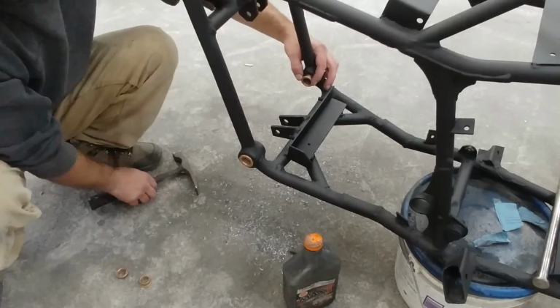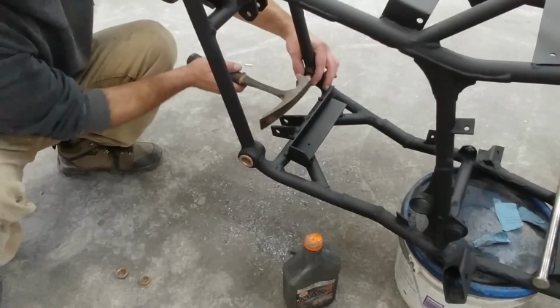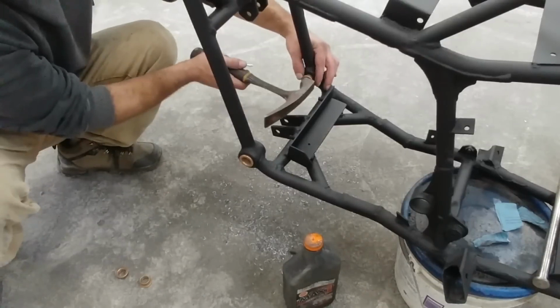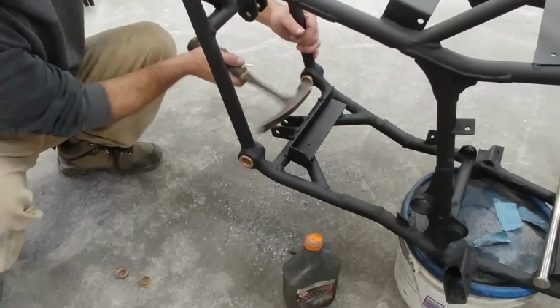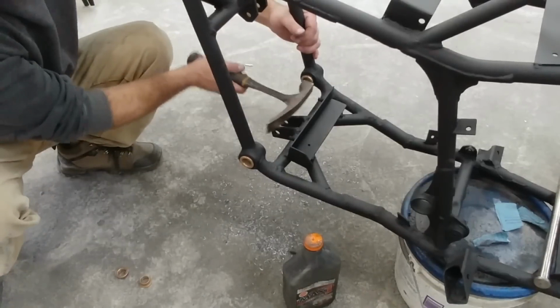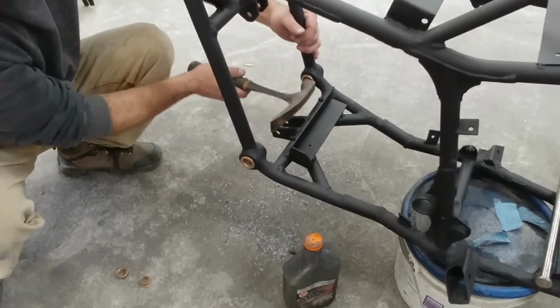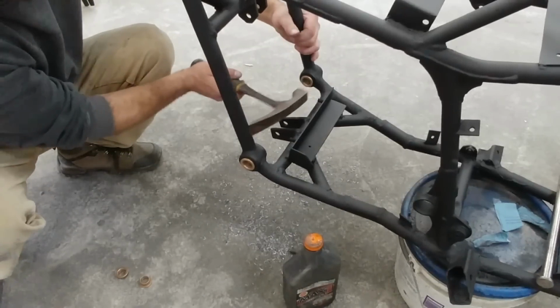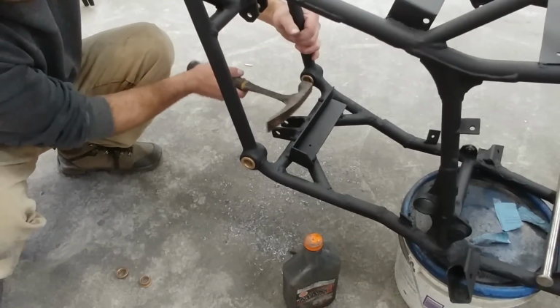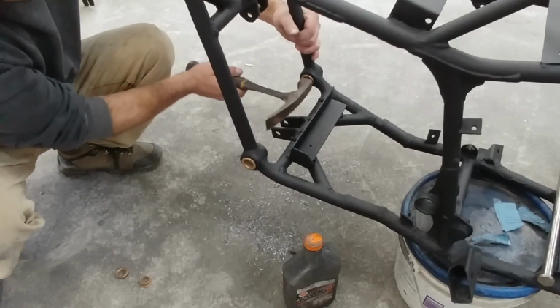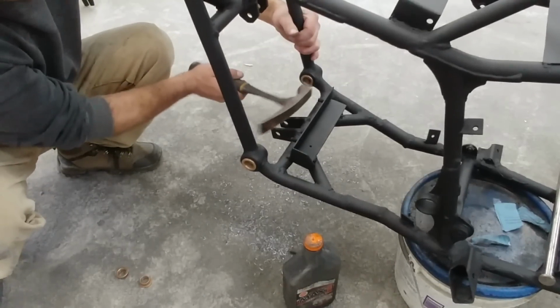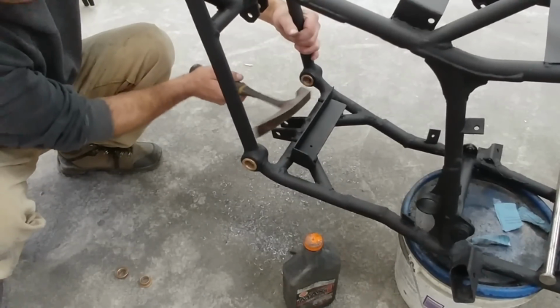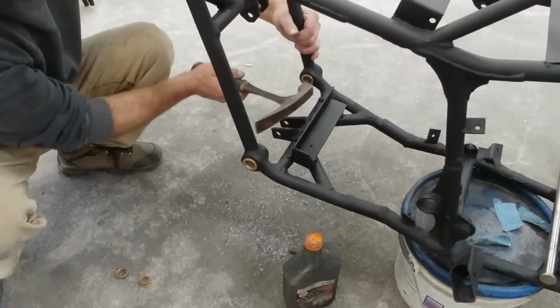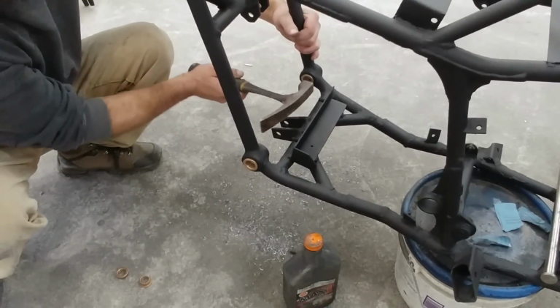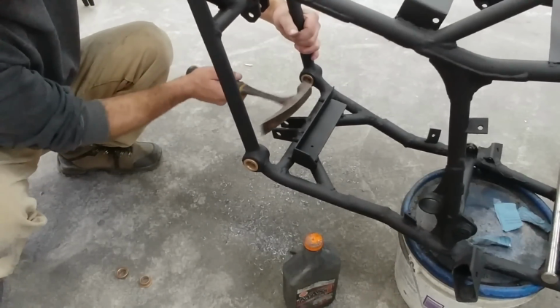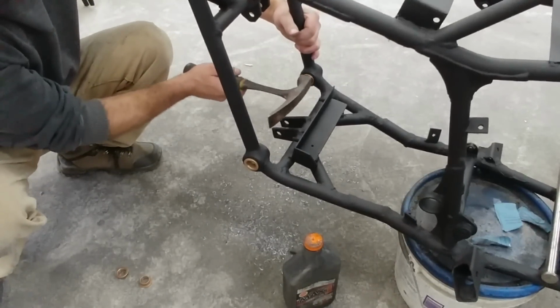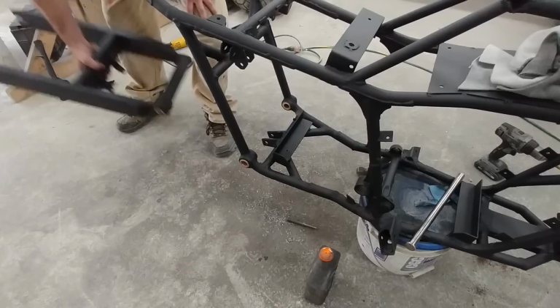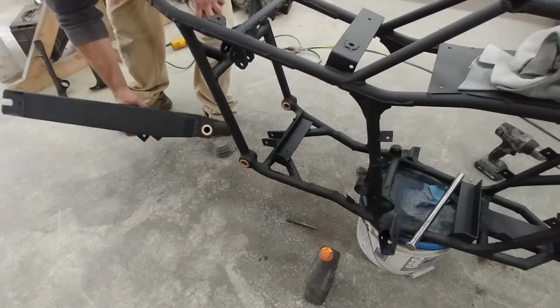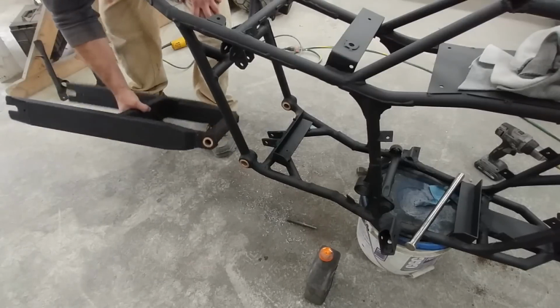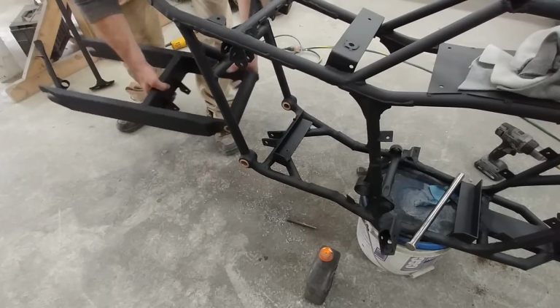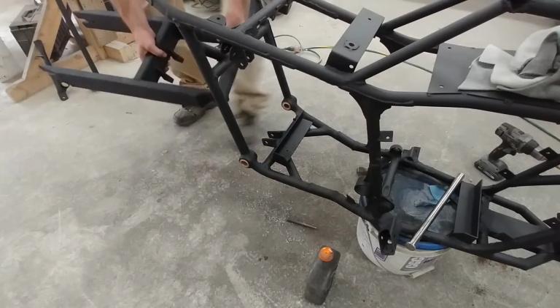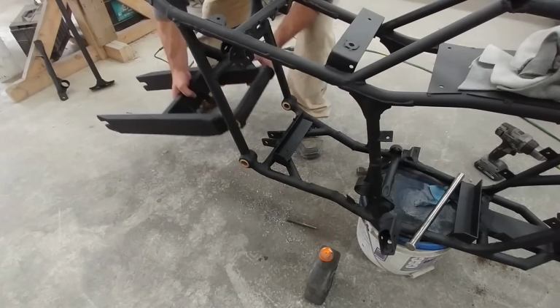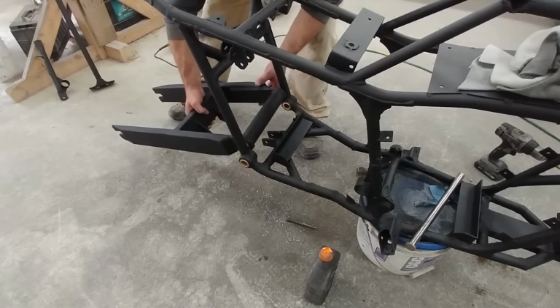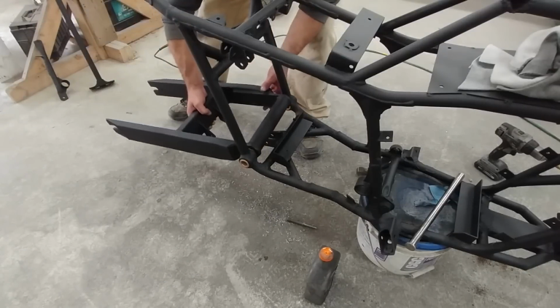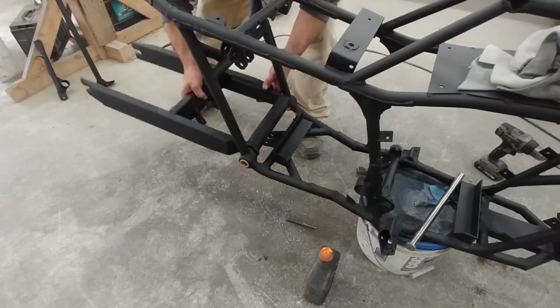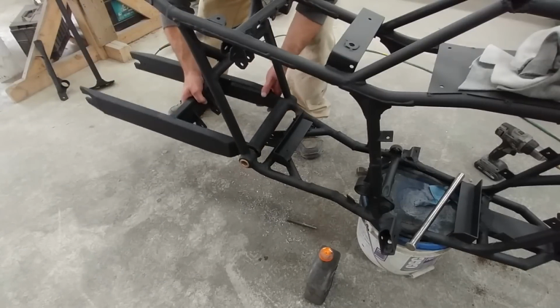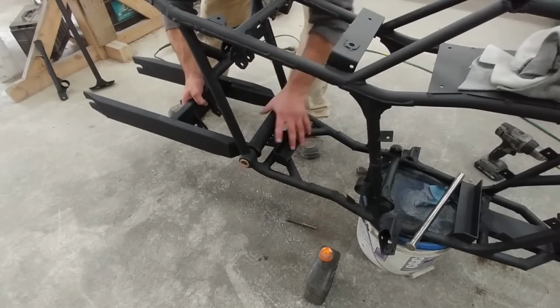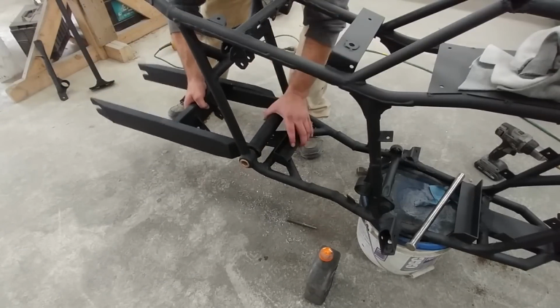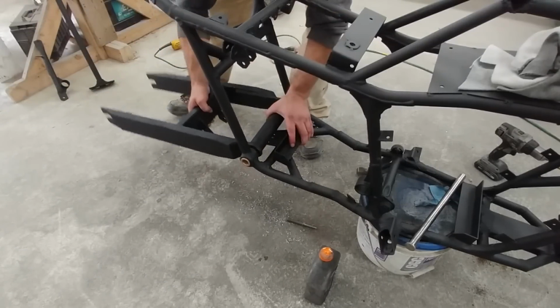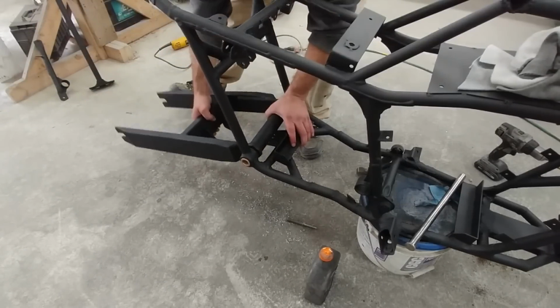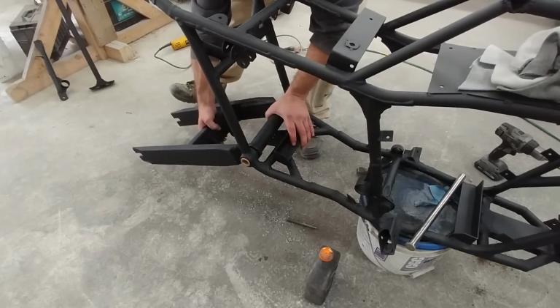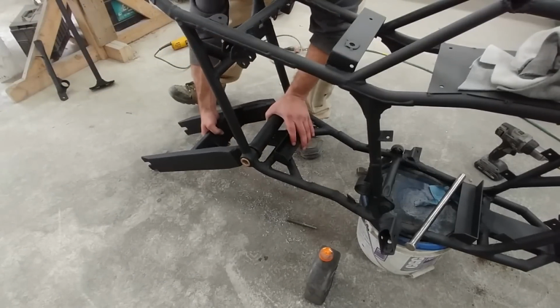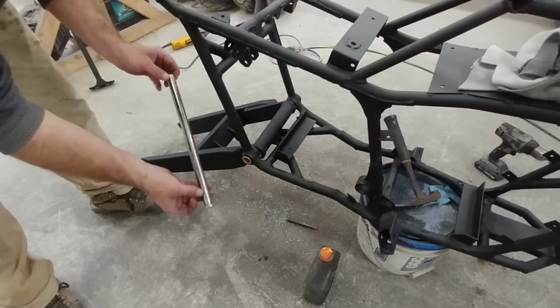After all the metal fabrication was done, I cleaned up the parts, gave them a coat of primer and paint, then started the final assembly.